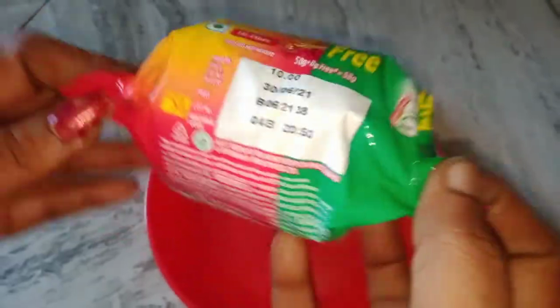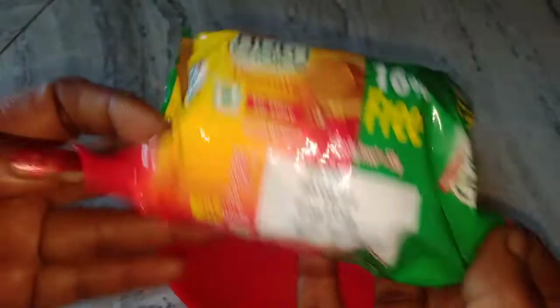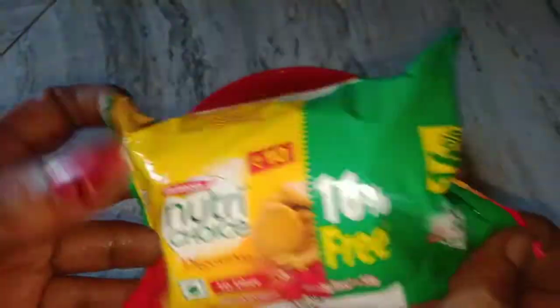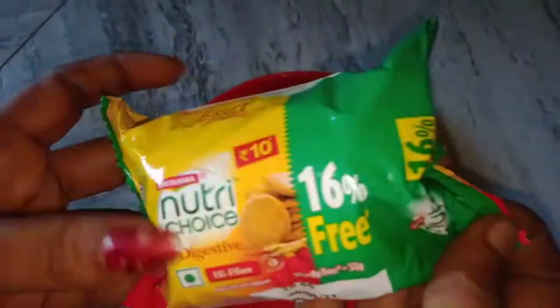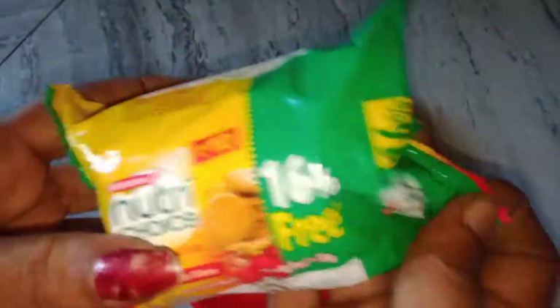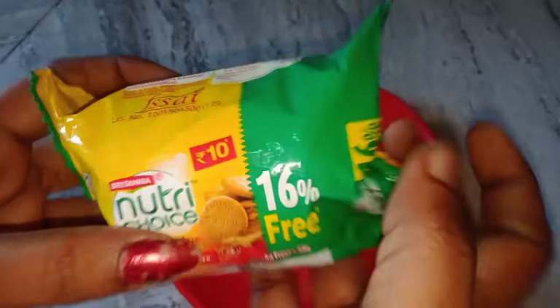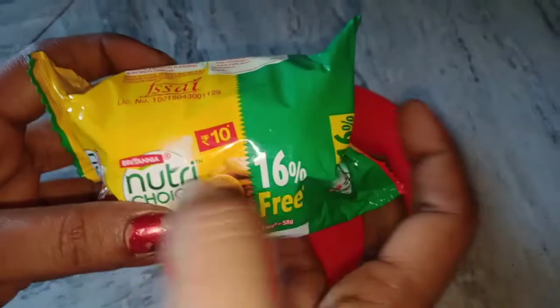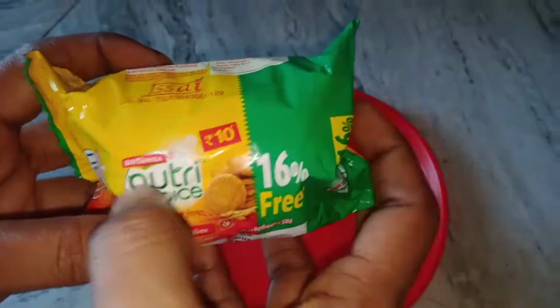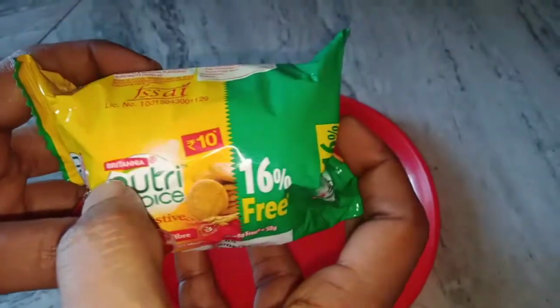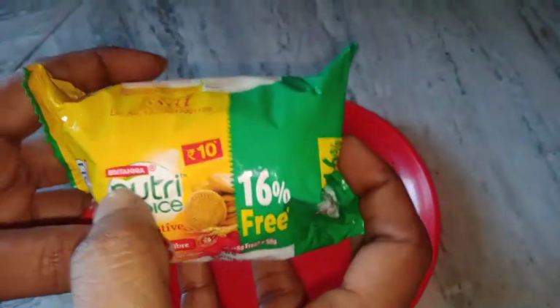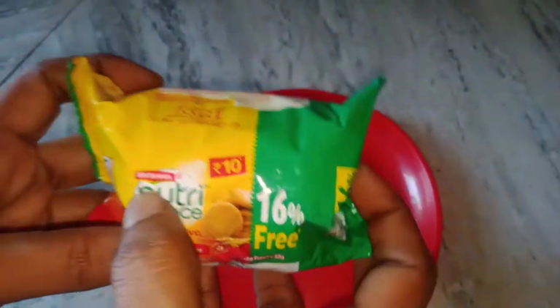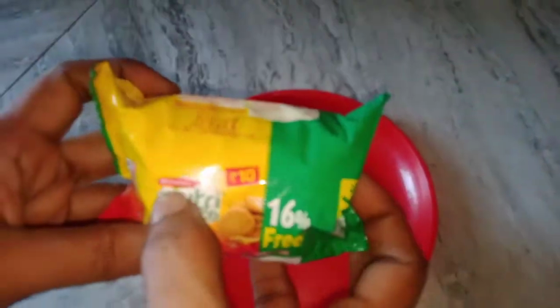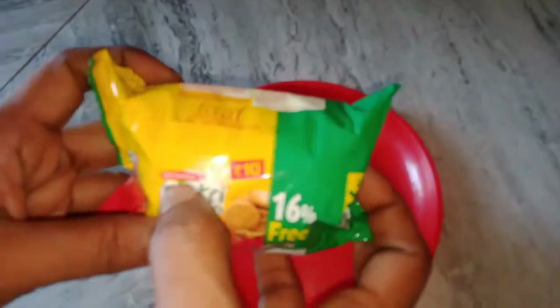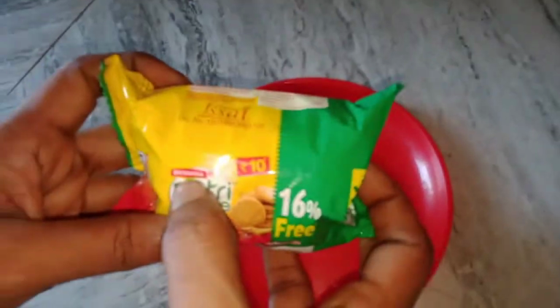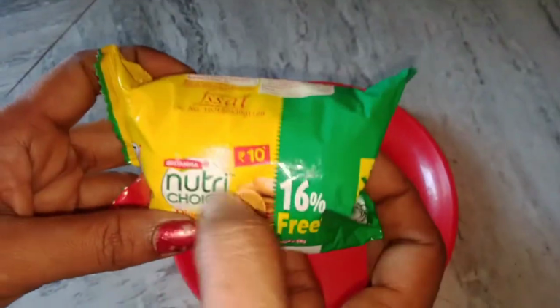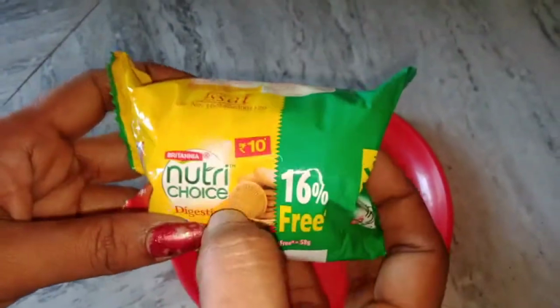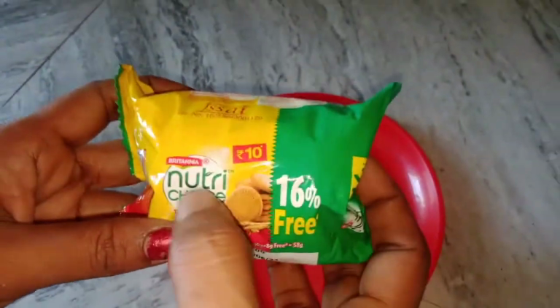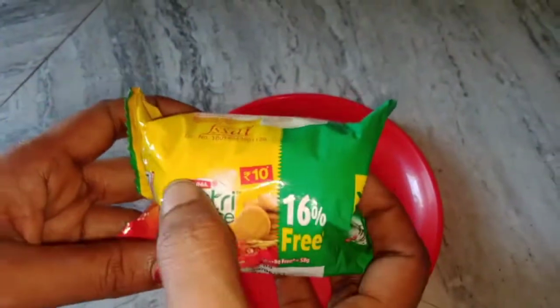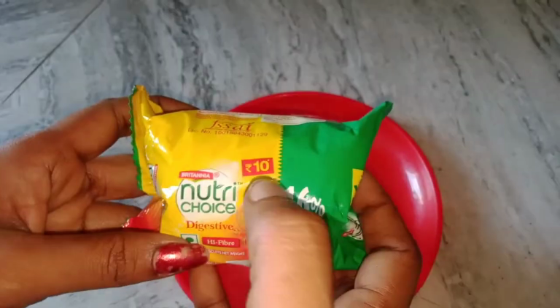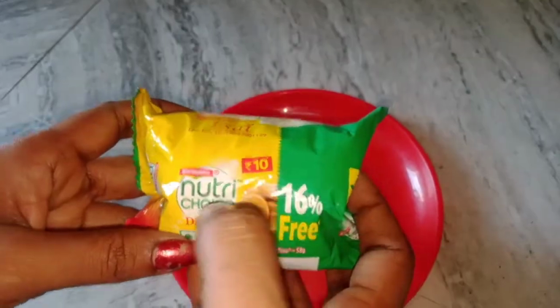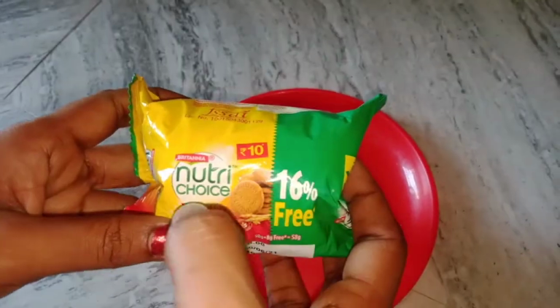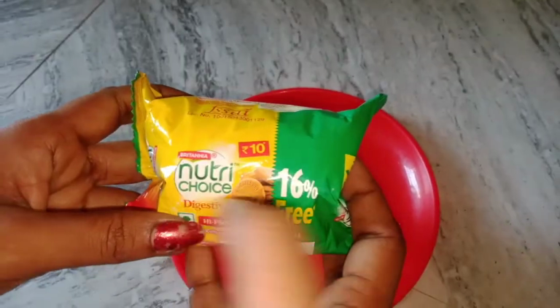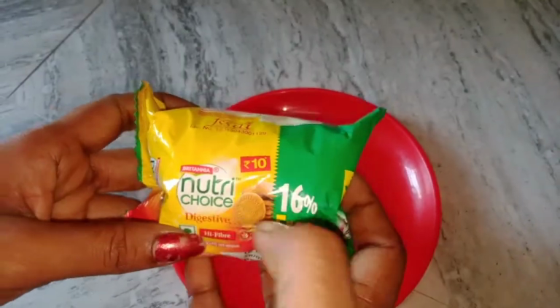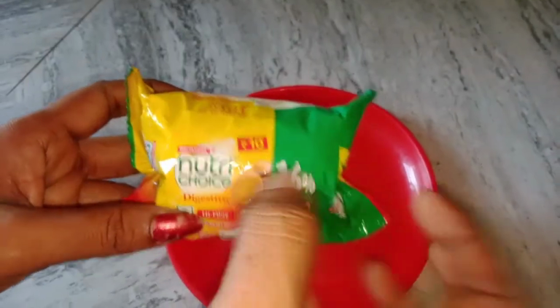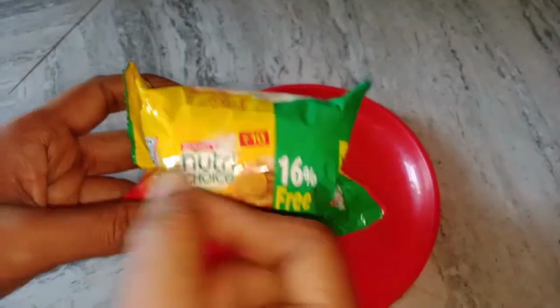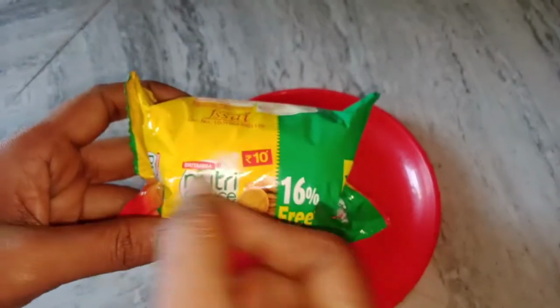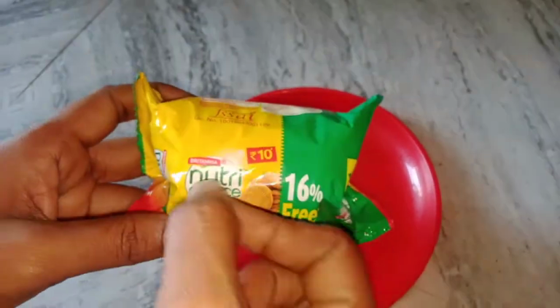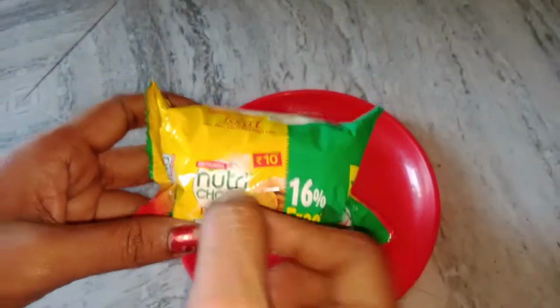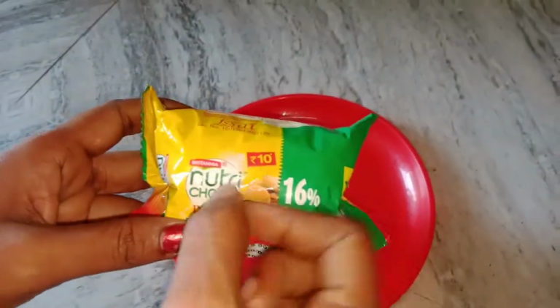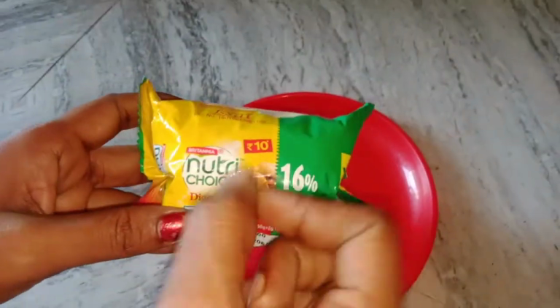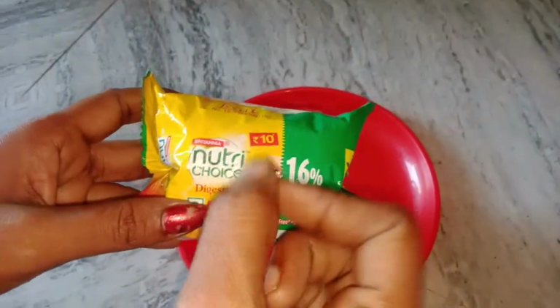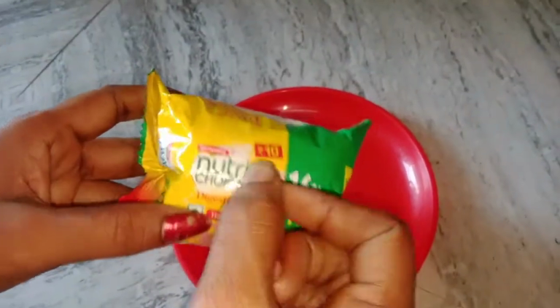This brand is Britannia. Britannia Nutrichize.